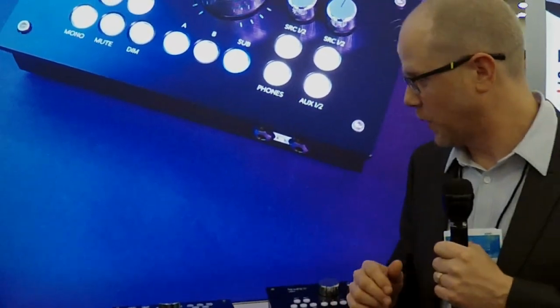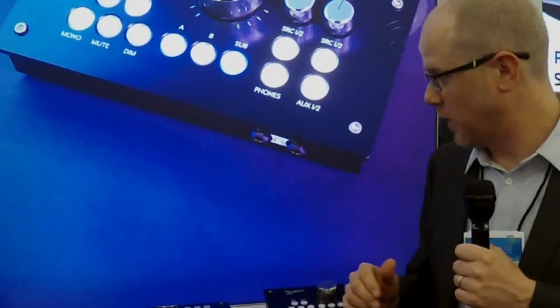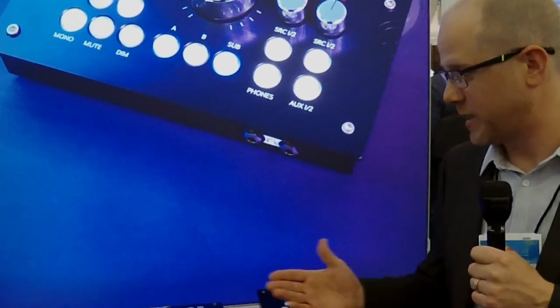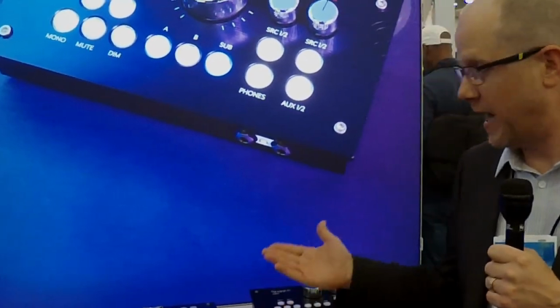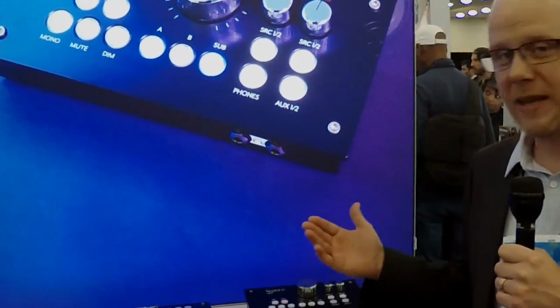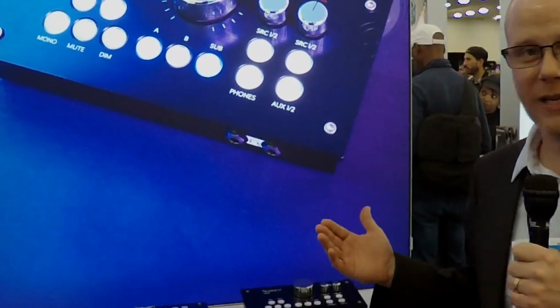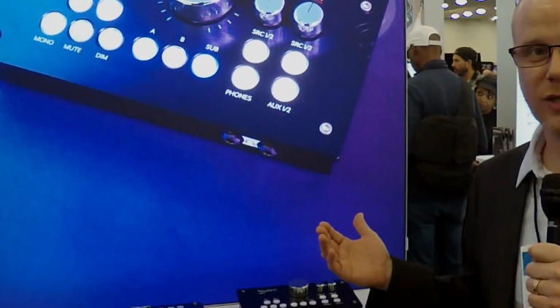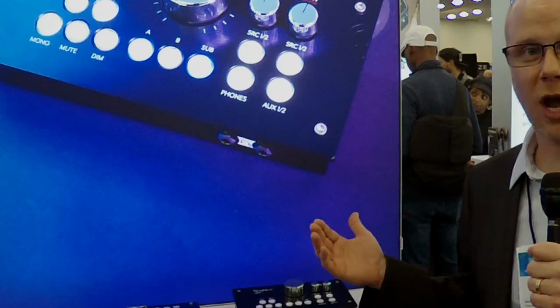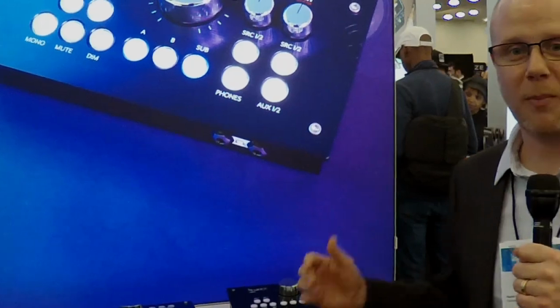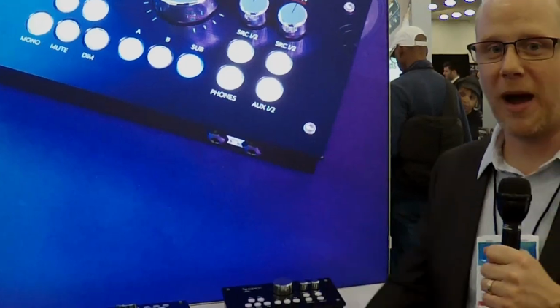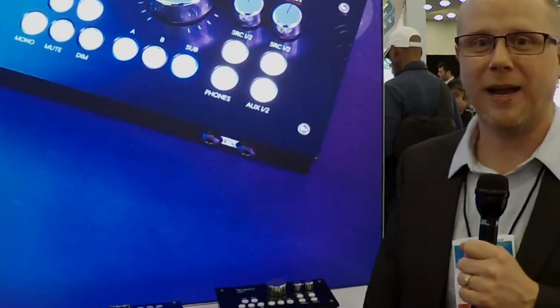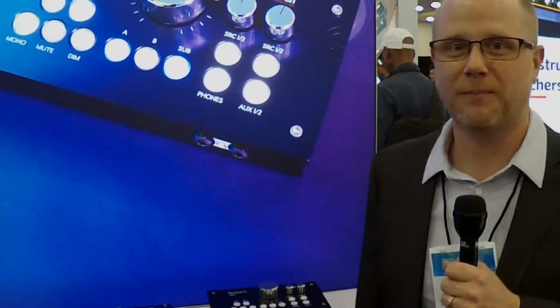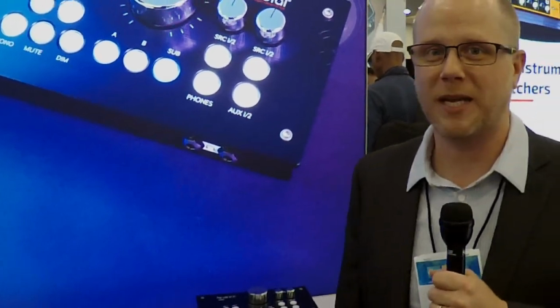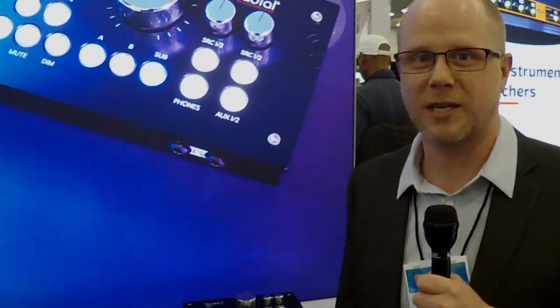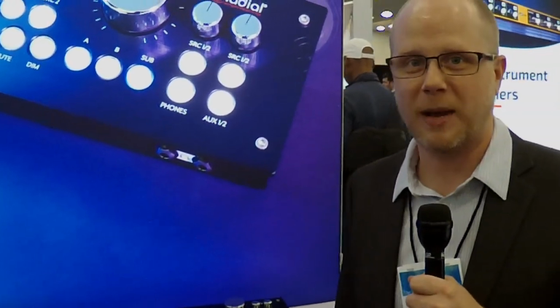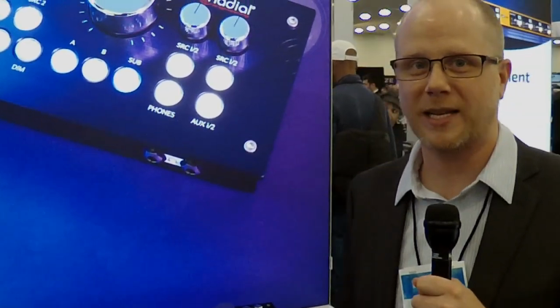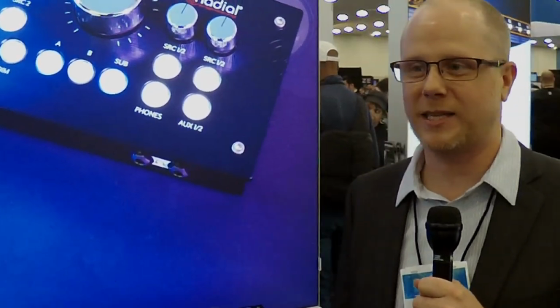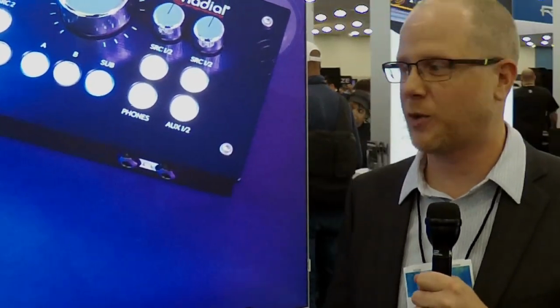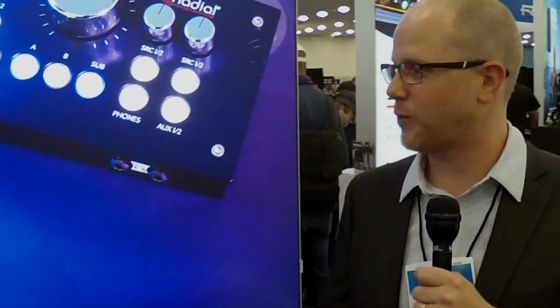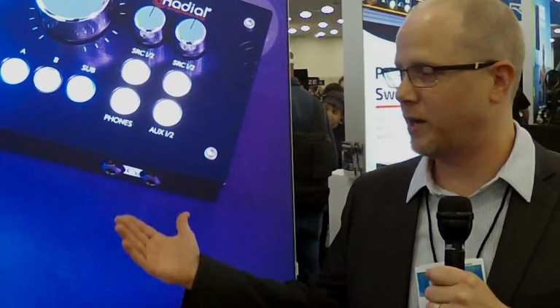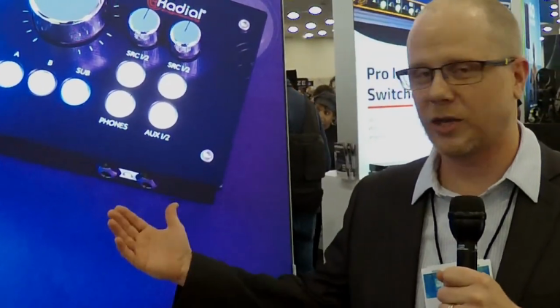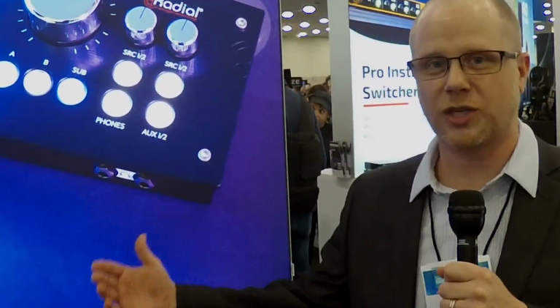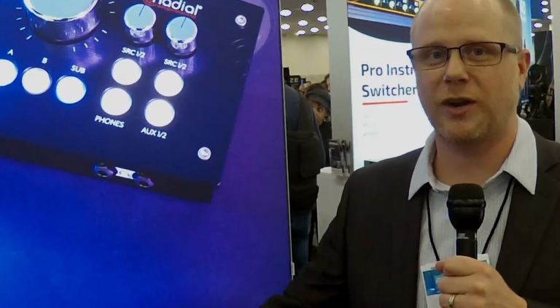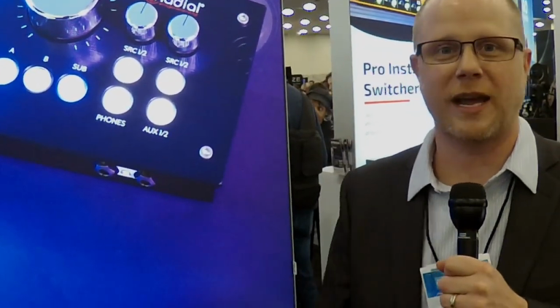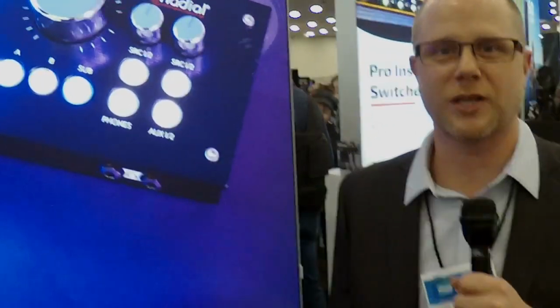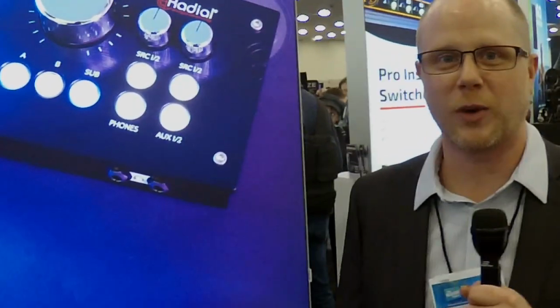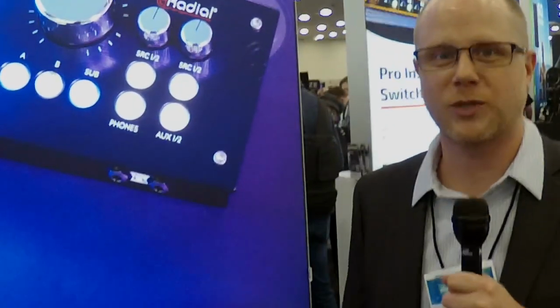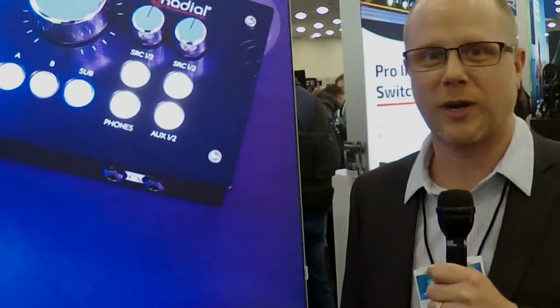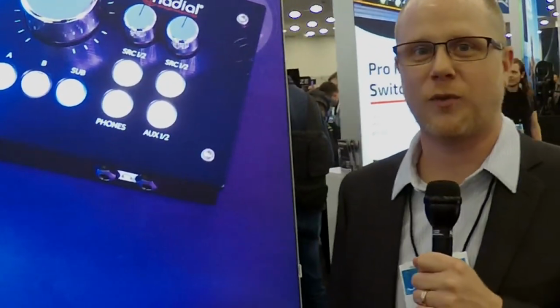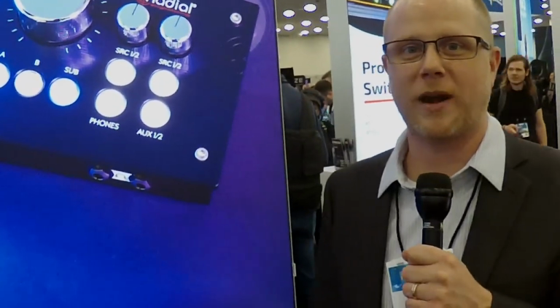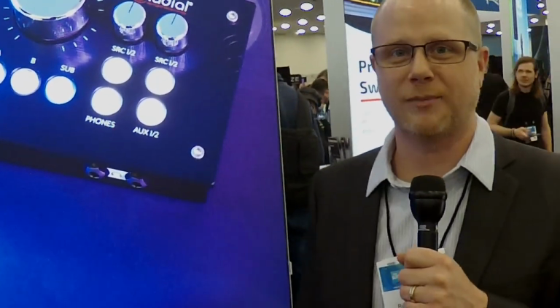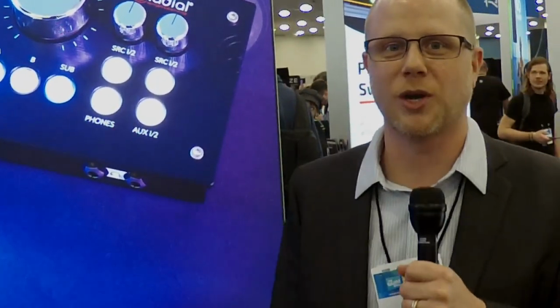Once again, thanks for stopping by. Facegear Magazine with Radial Engineering at the 2024 NAMM Show.